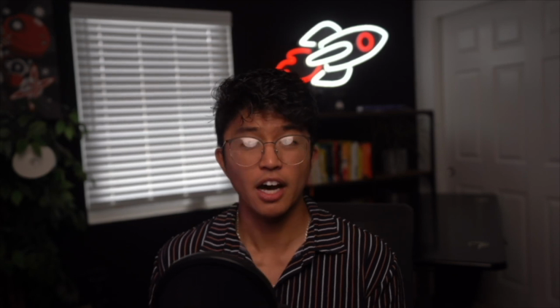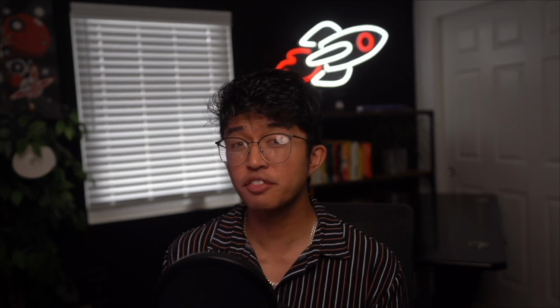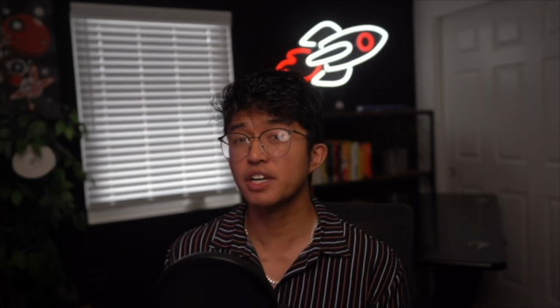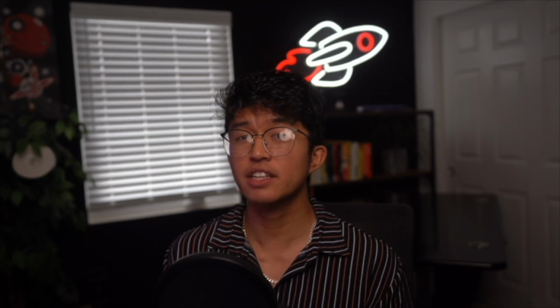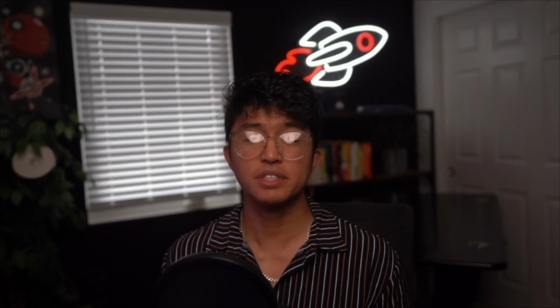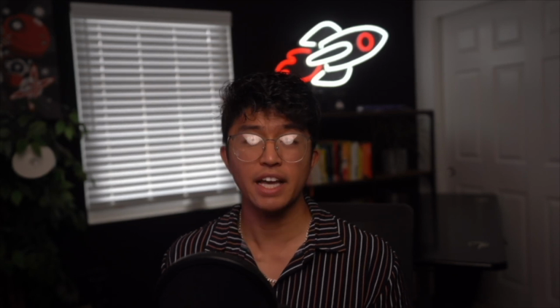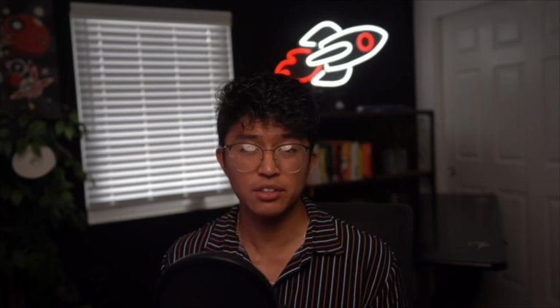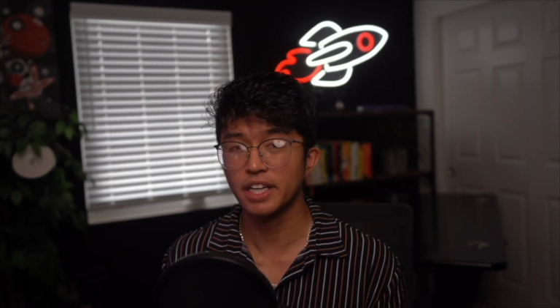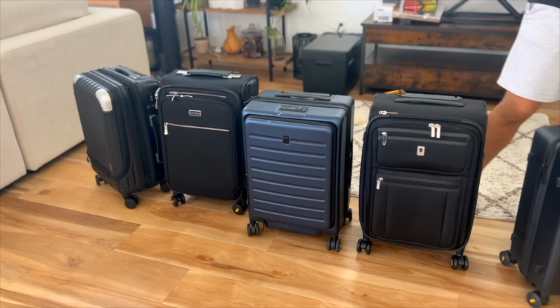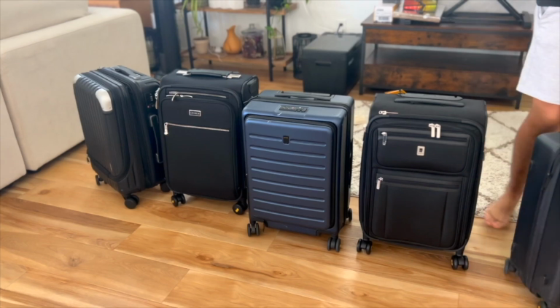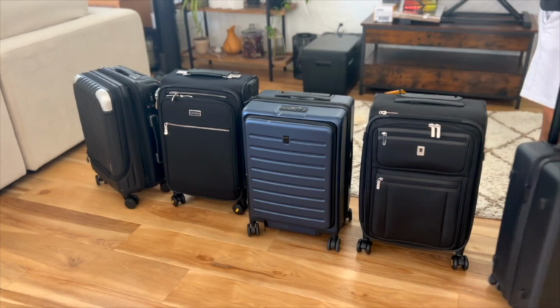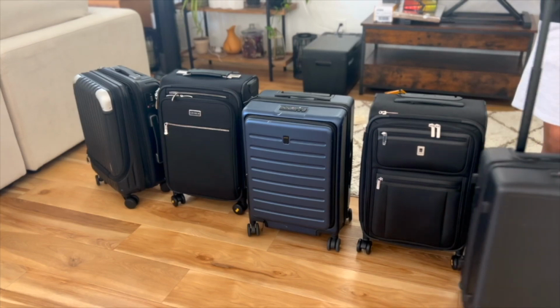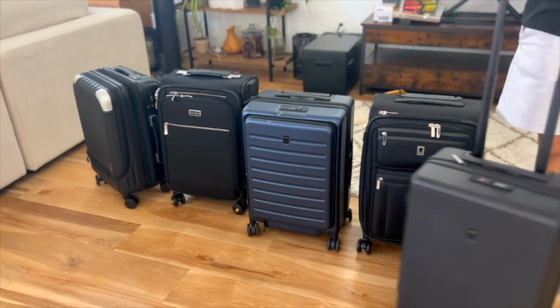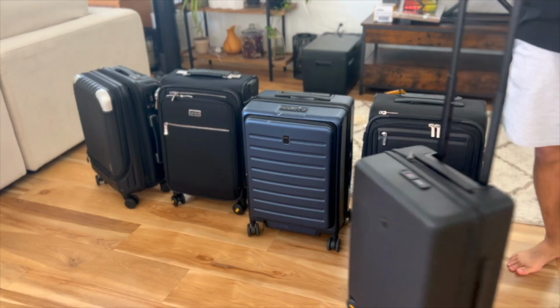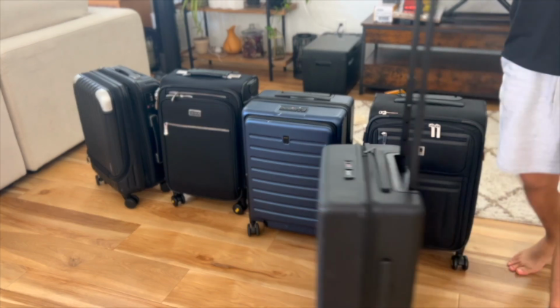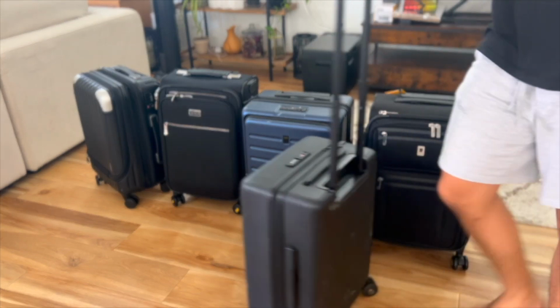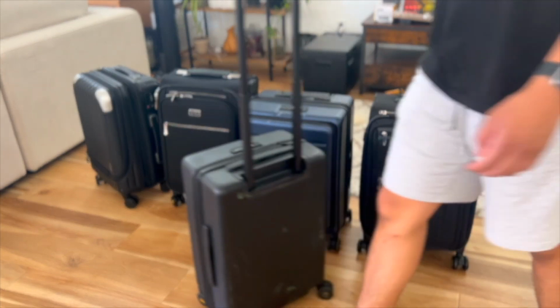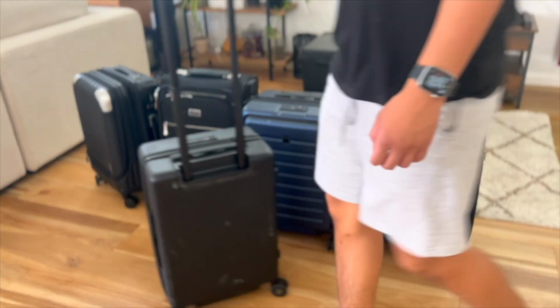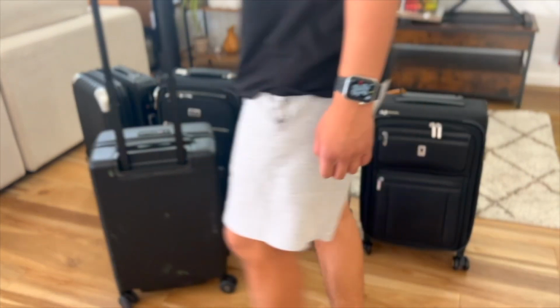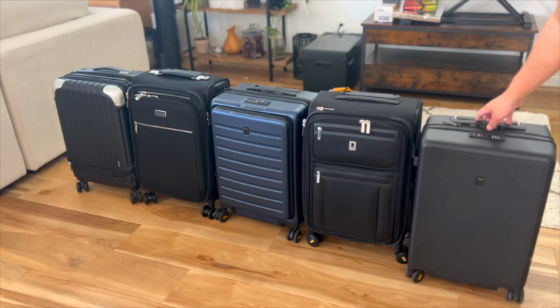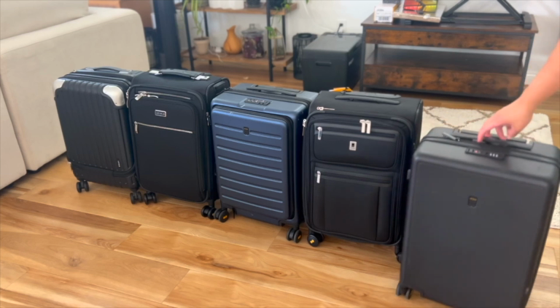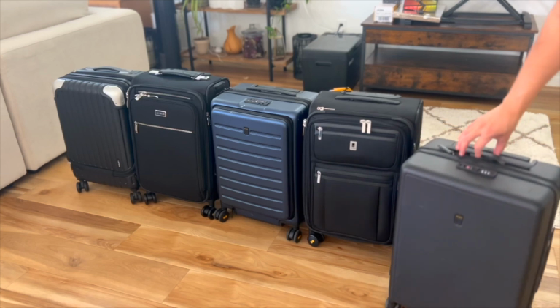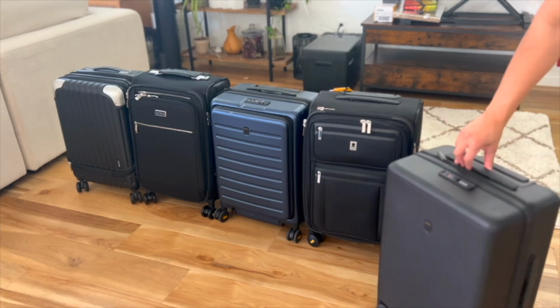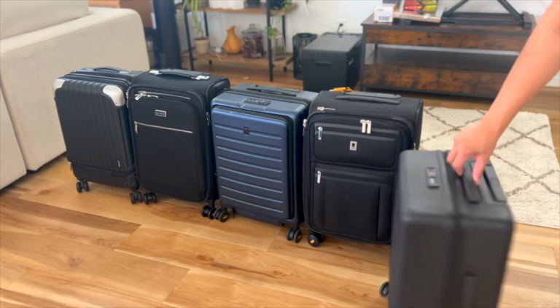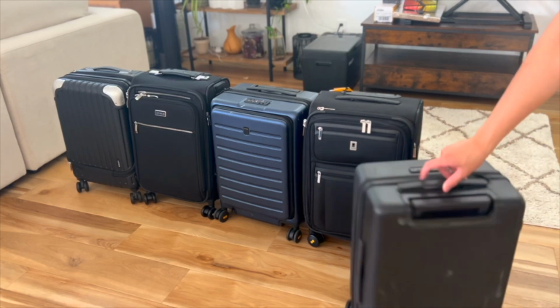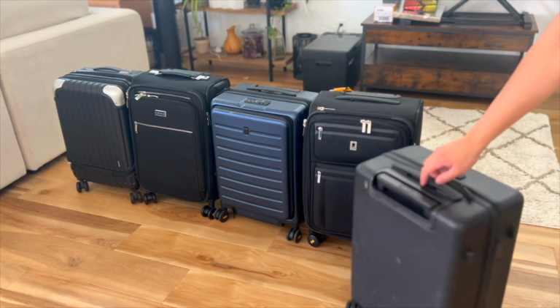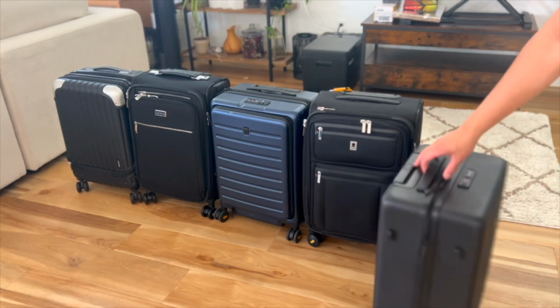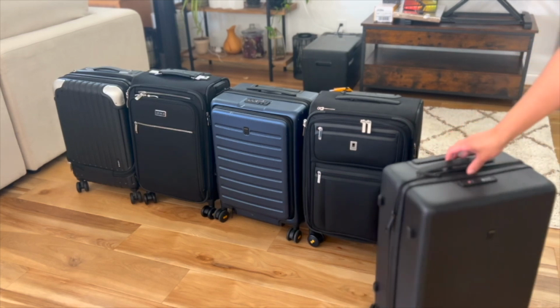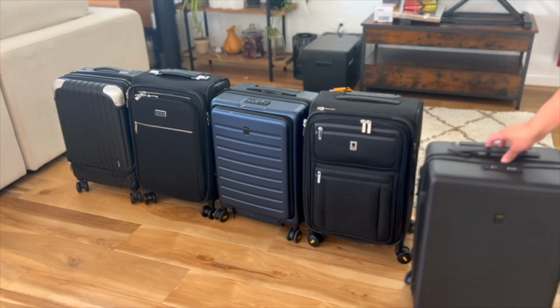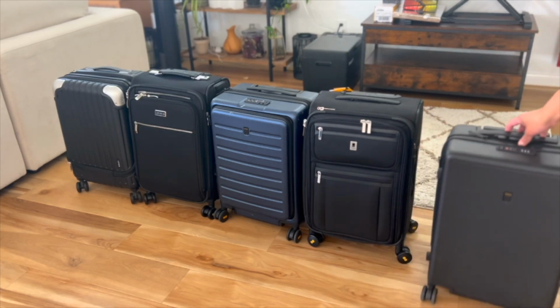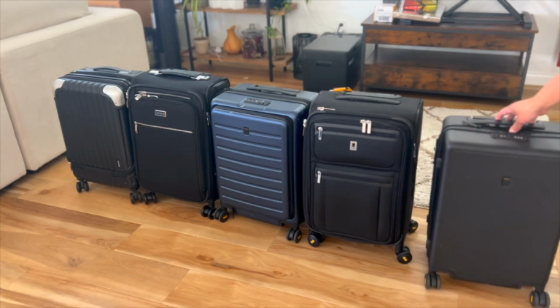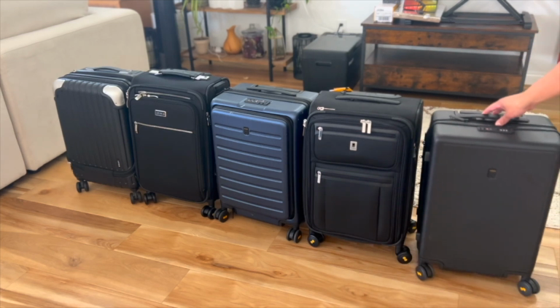Another feature I liked was the handle. It comes out really smoothly, doesn't shake around like so many other carry-on handles that I've used, and happens to be made of a super tough aluminum alloy.